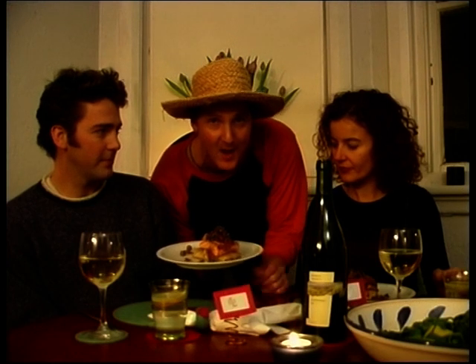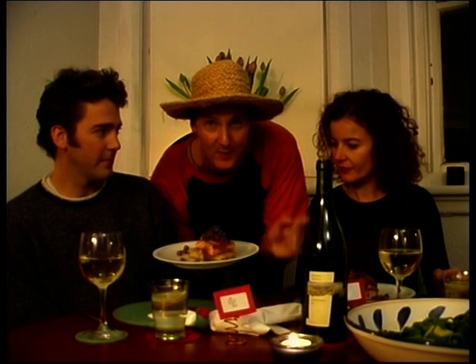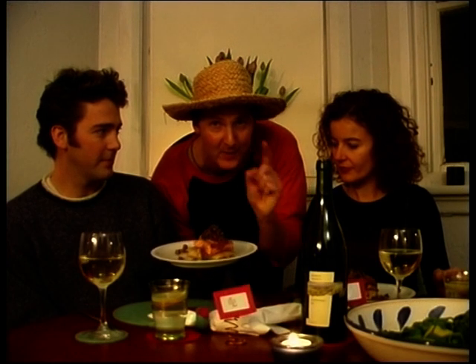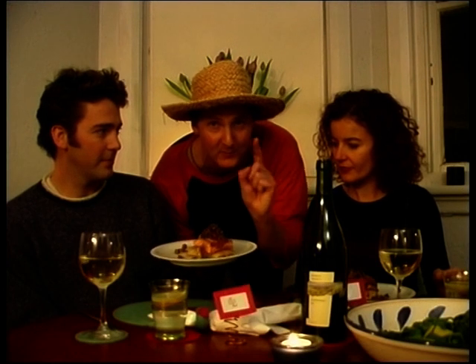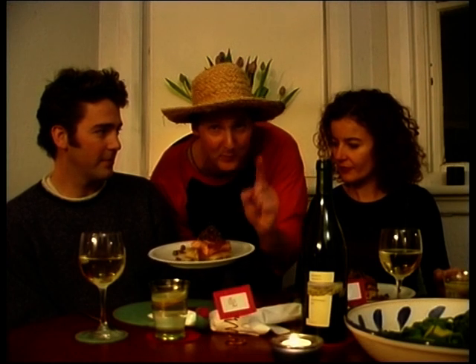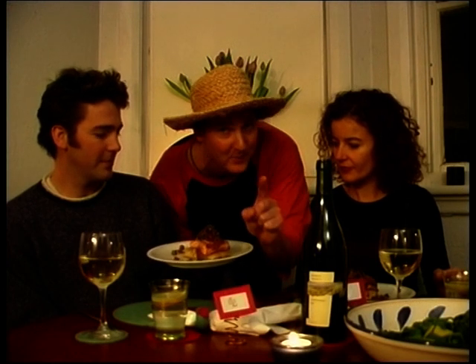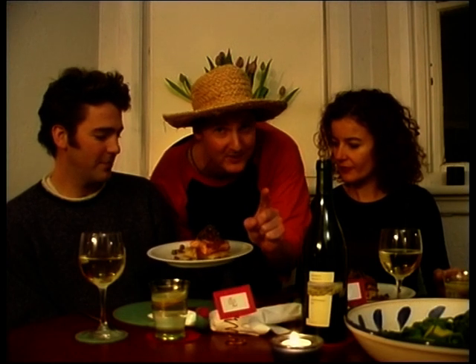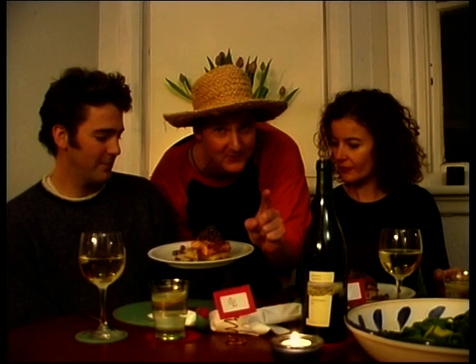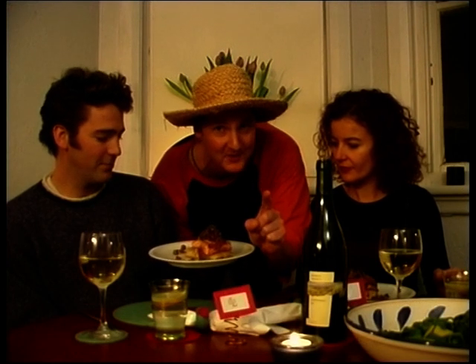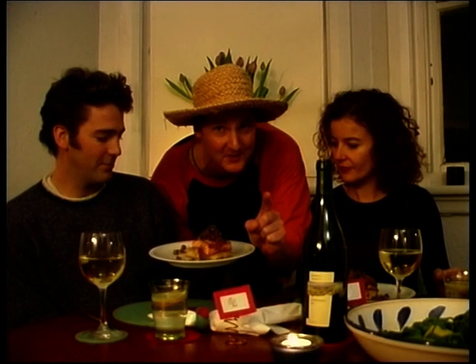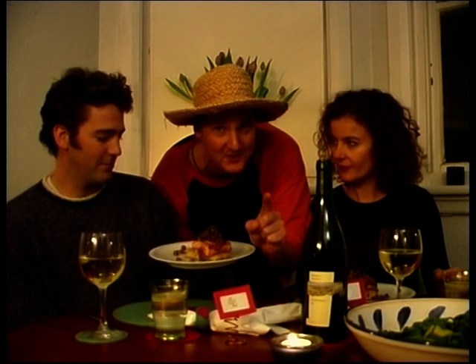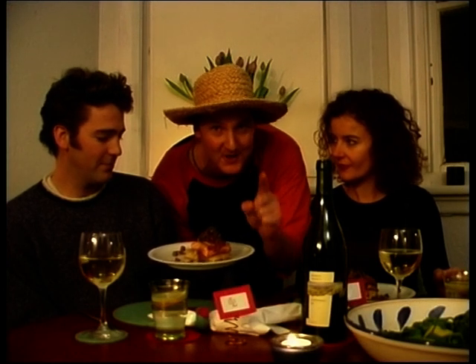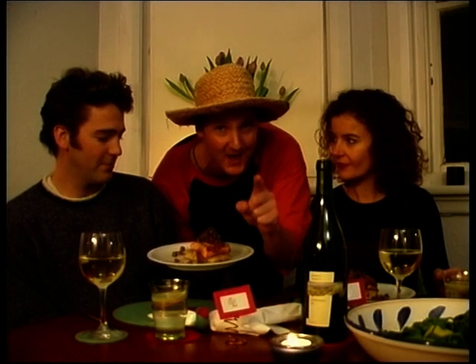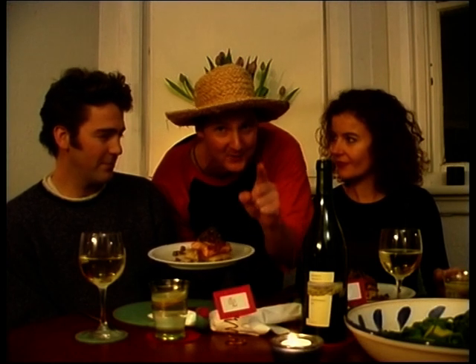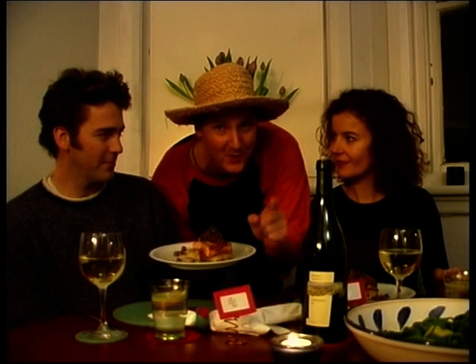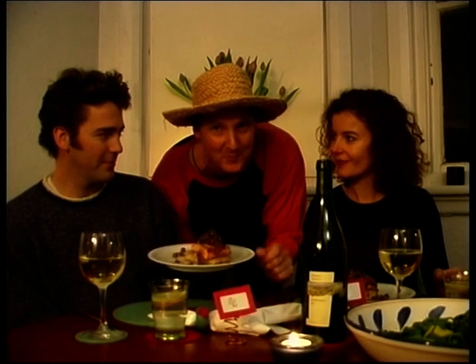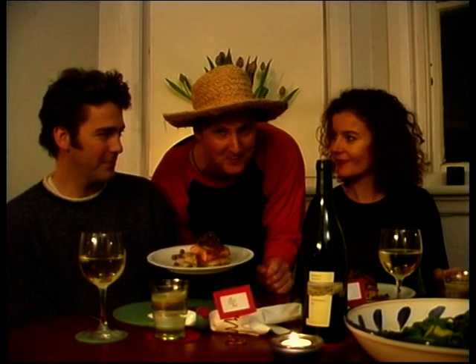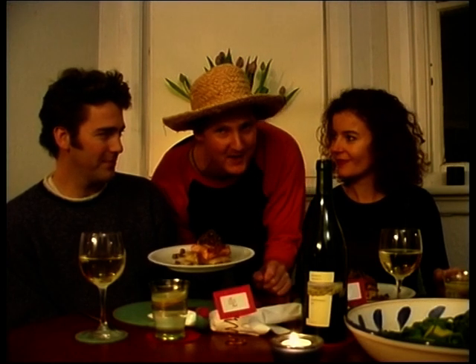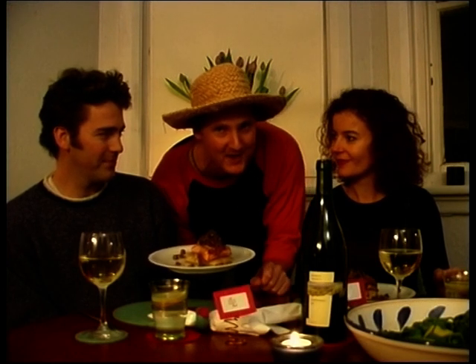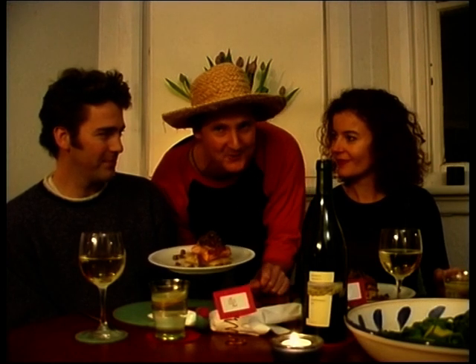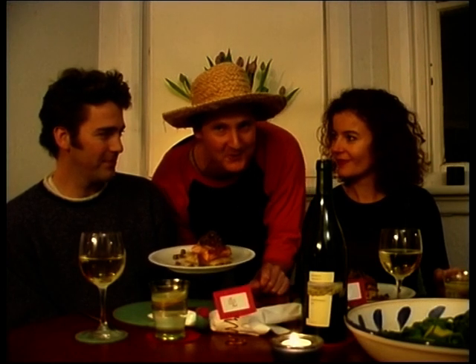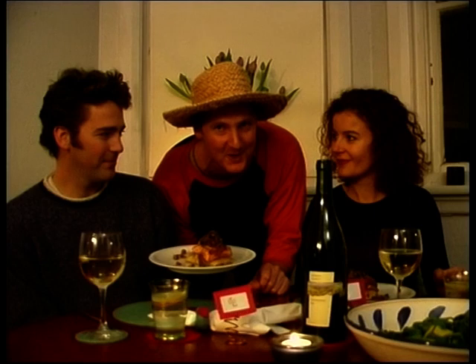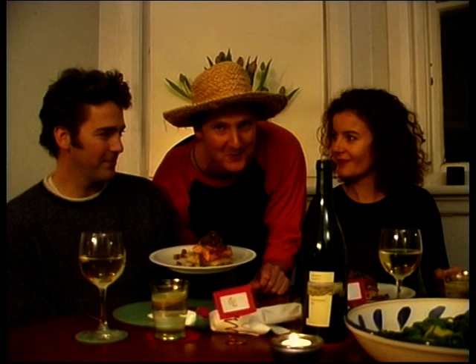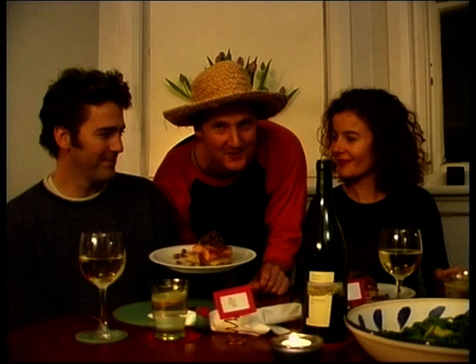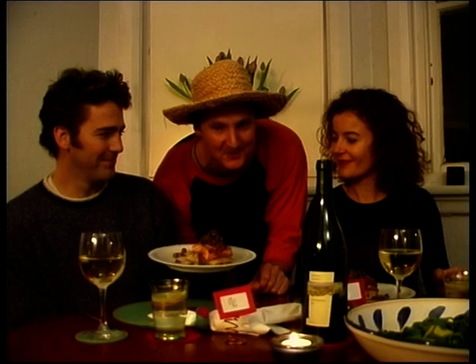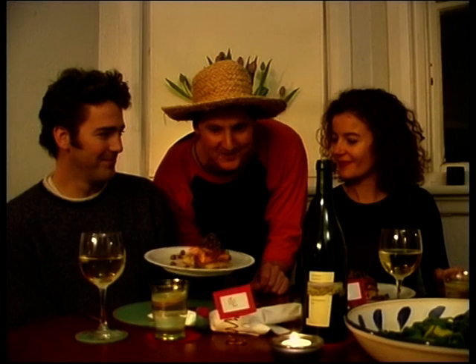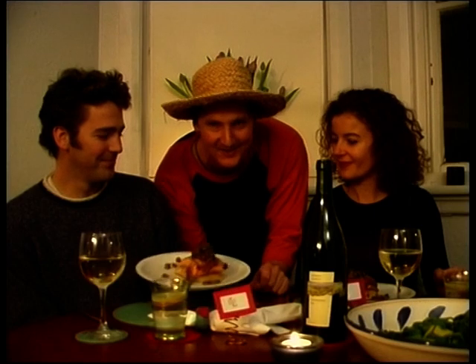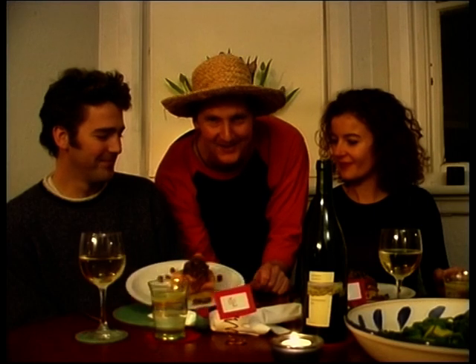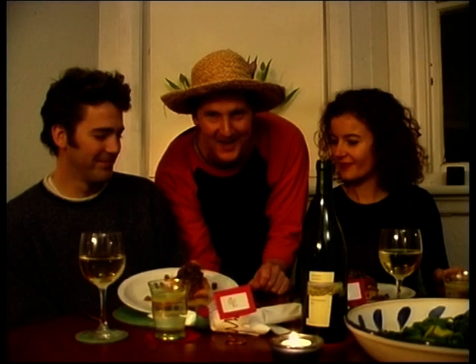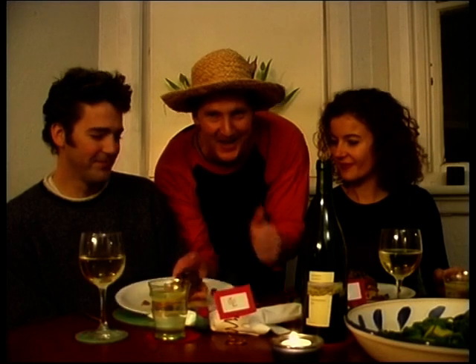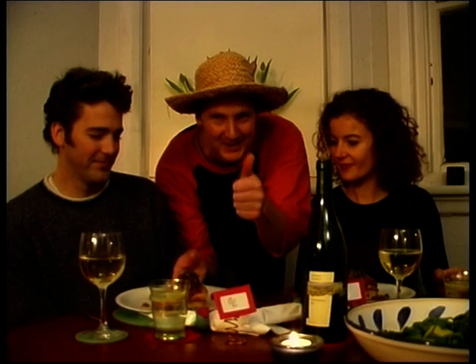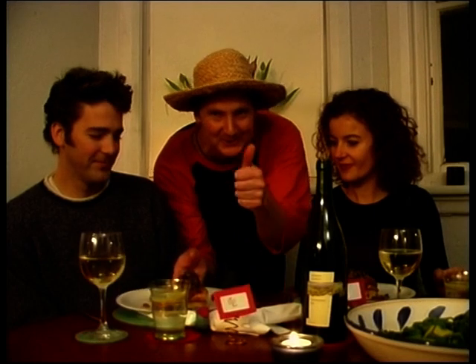The most popular sexy dish as voted by our studio audience. Enjoy.